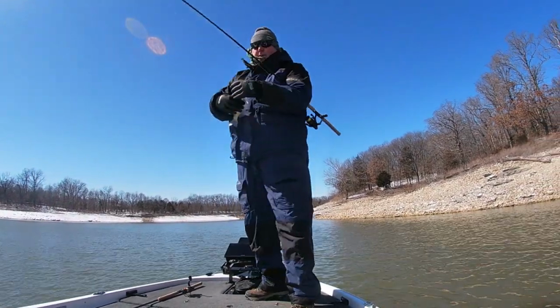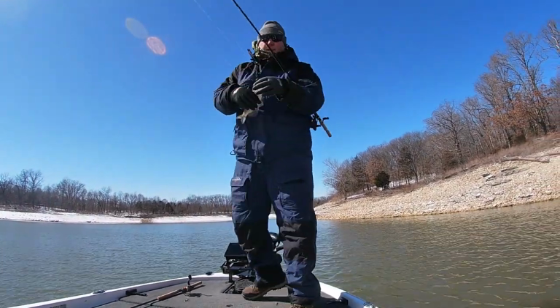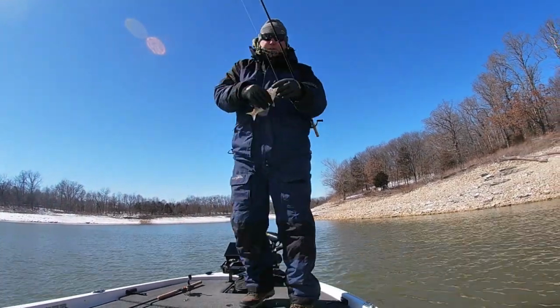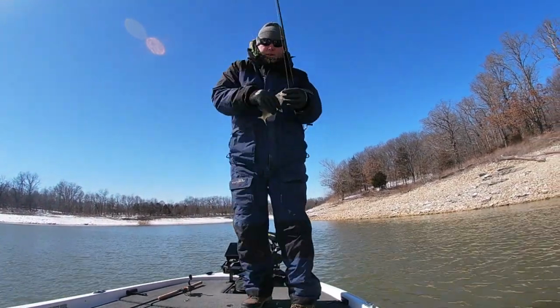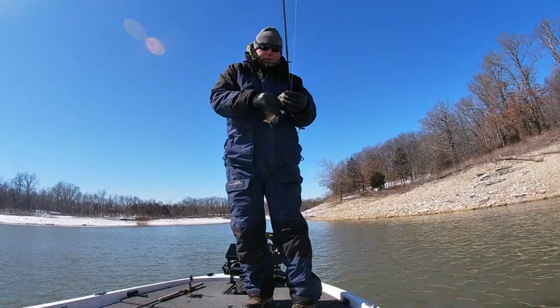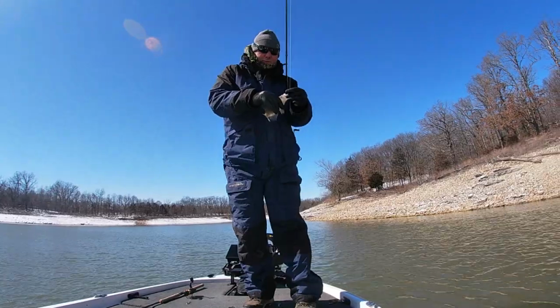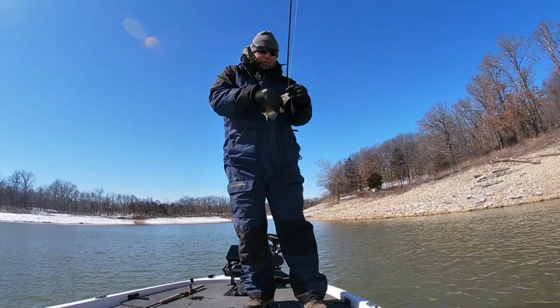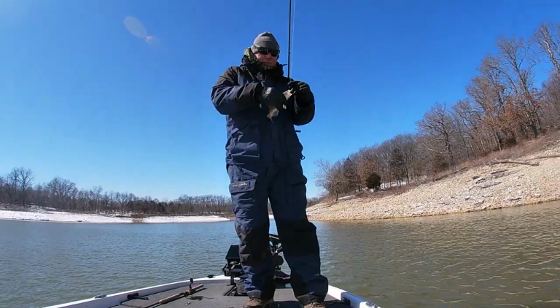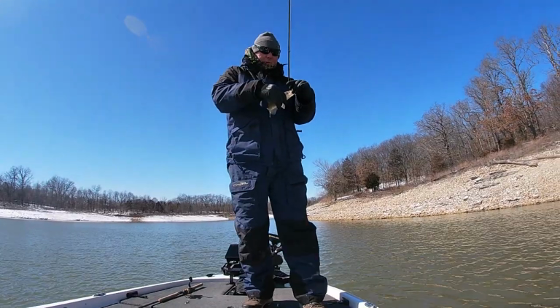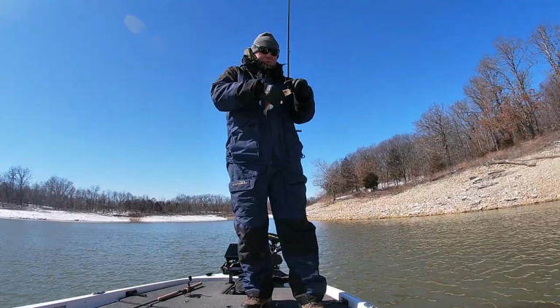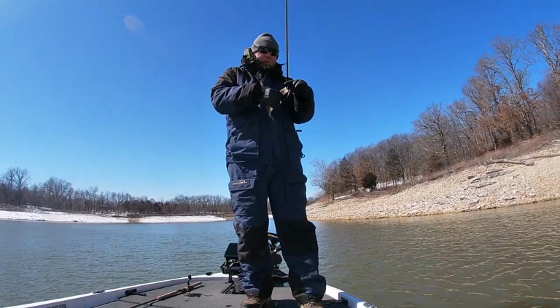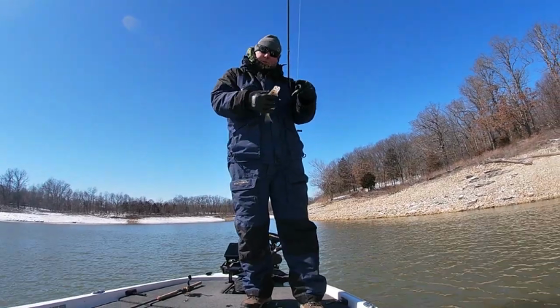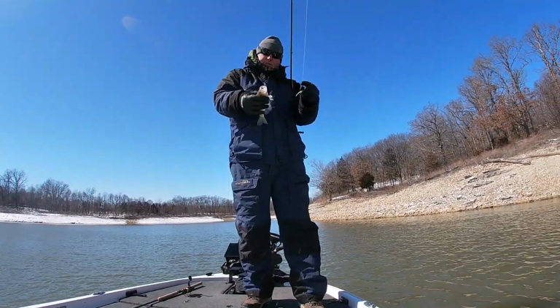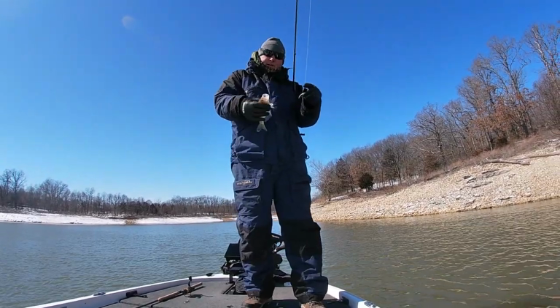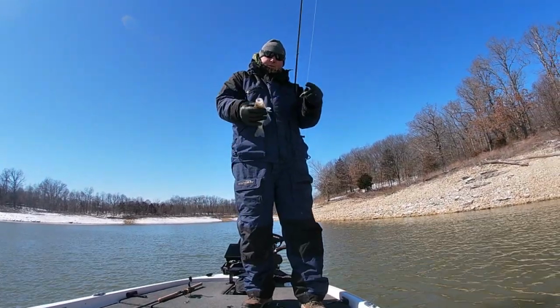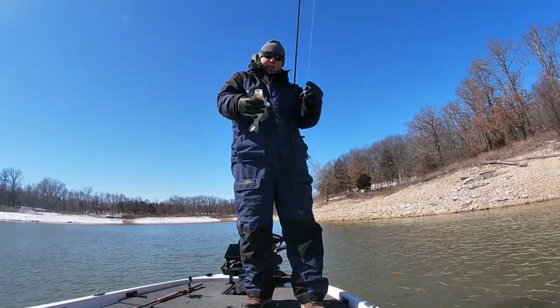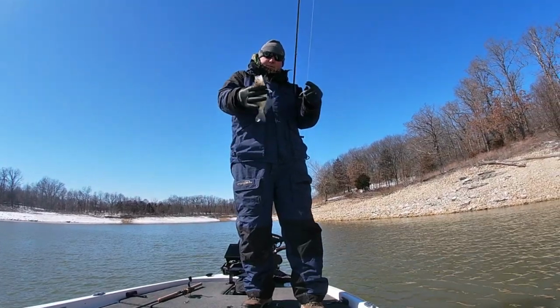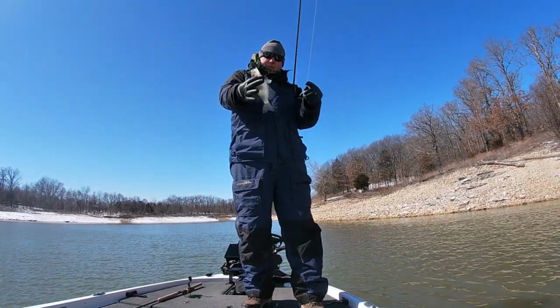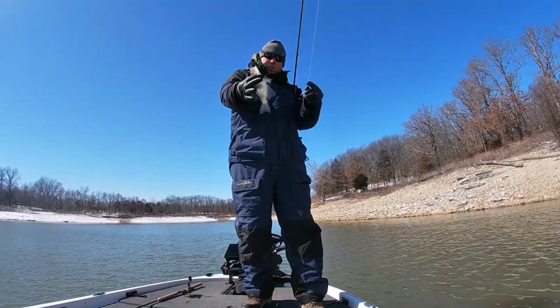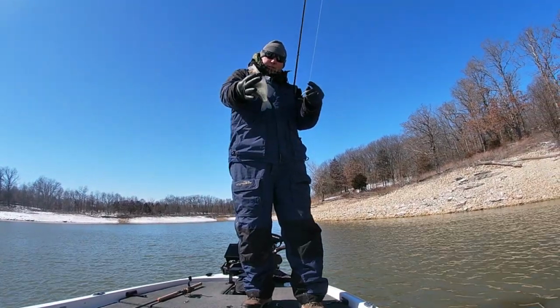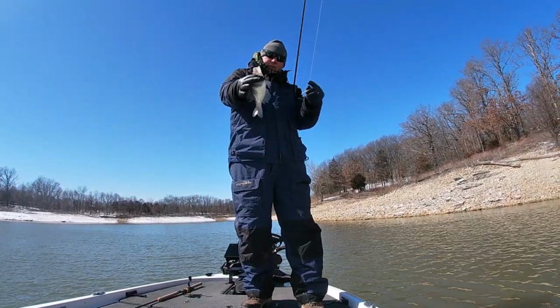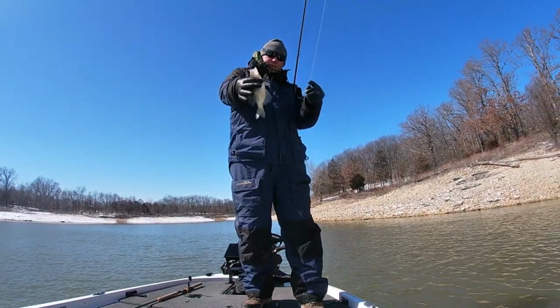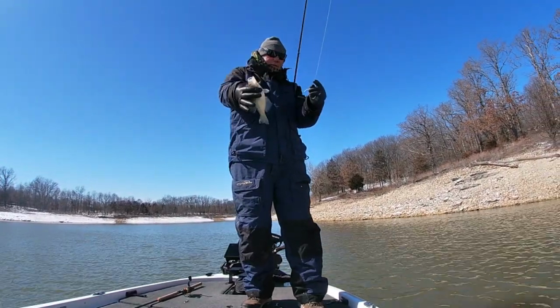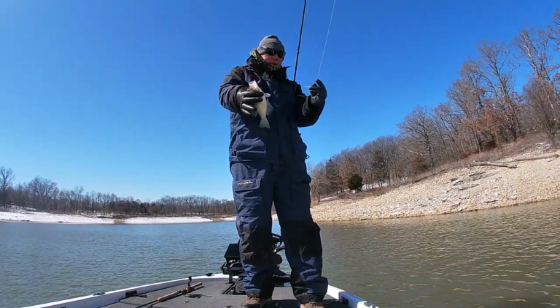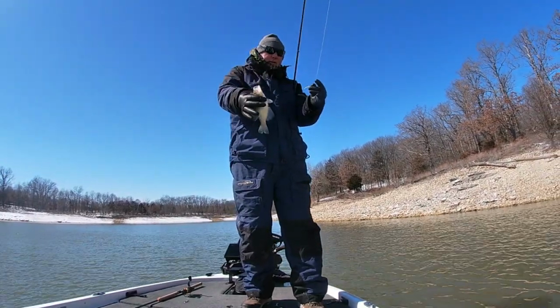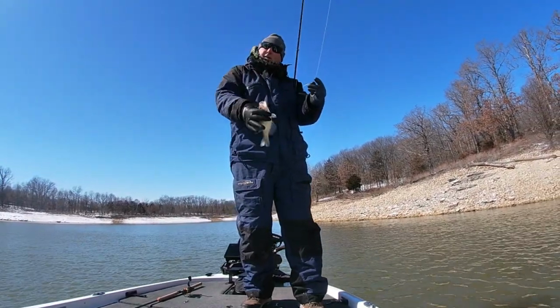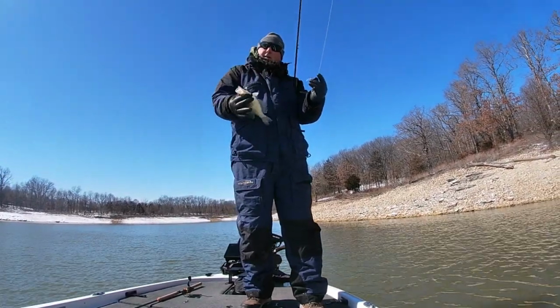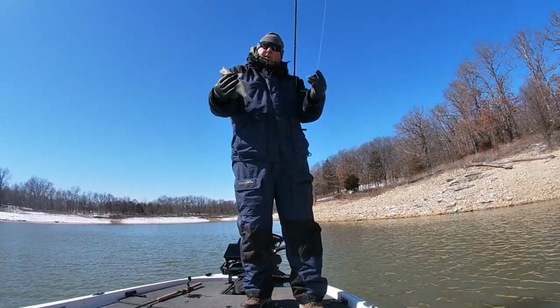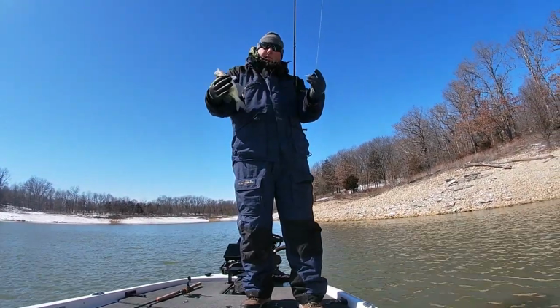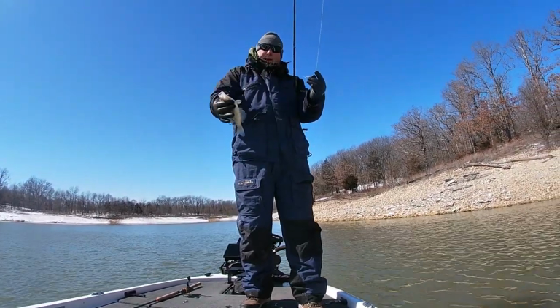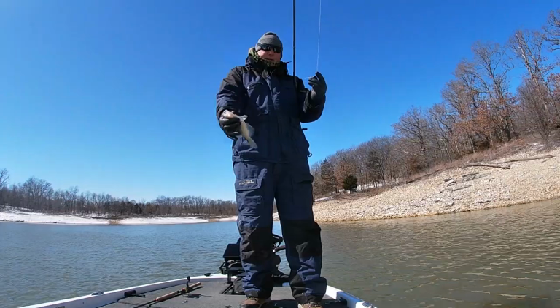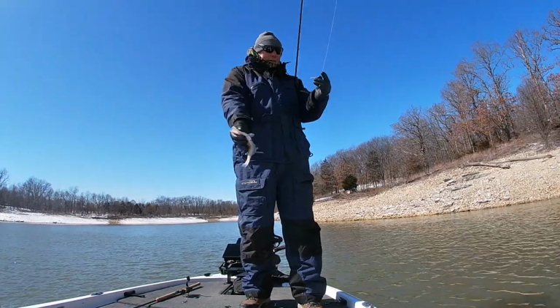Well, there's another crappie off this brush pile that we just found. We're going to get into these a little, but they're down there.